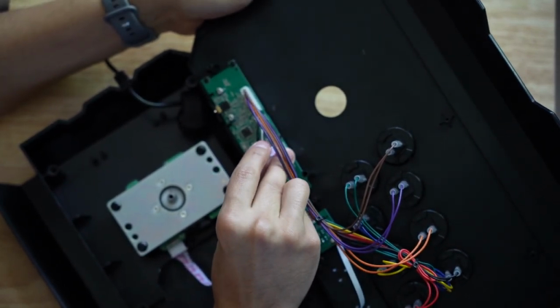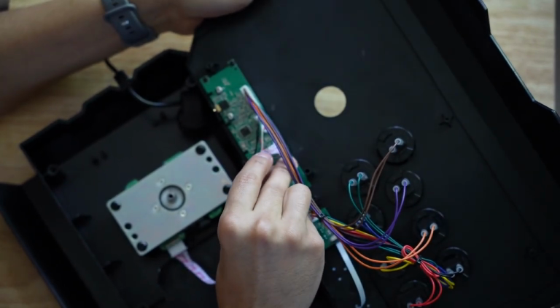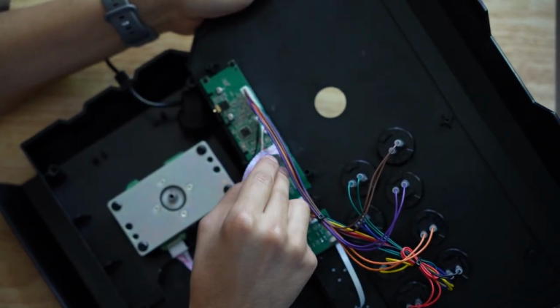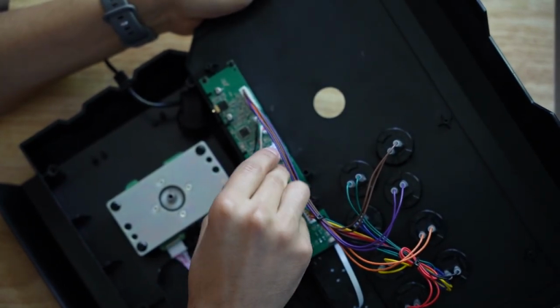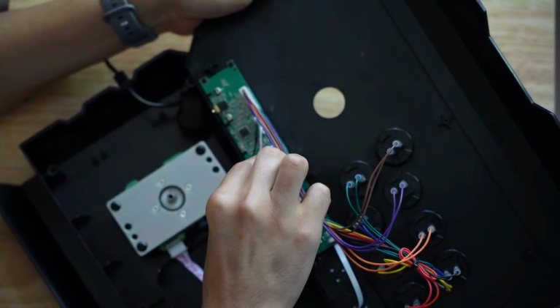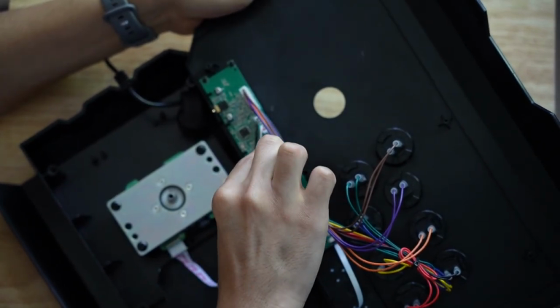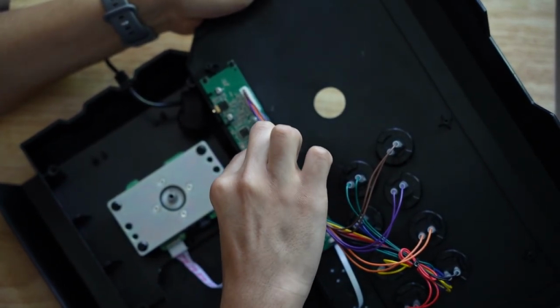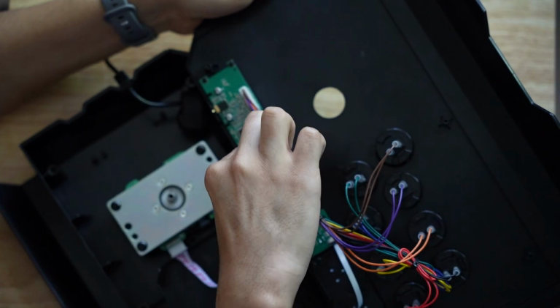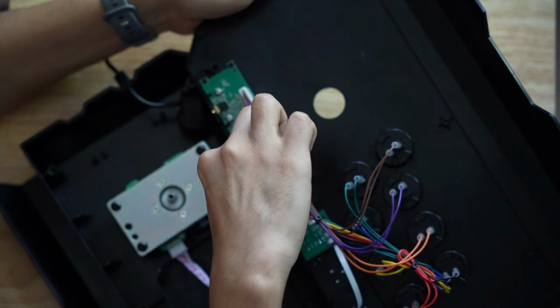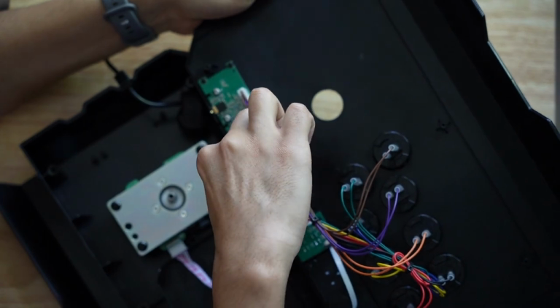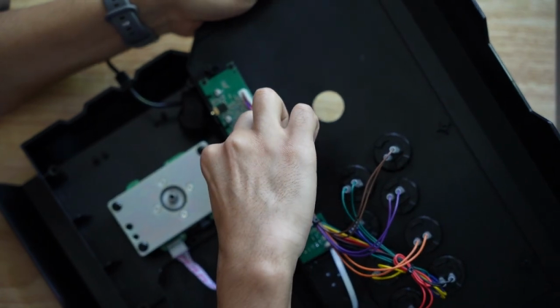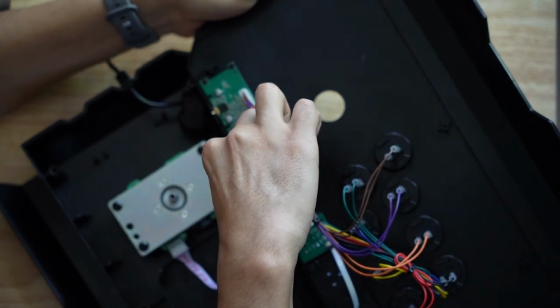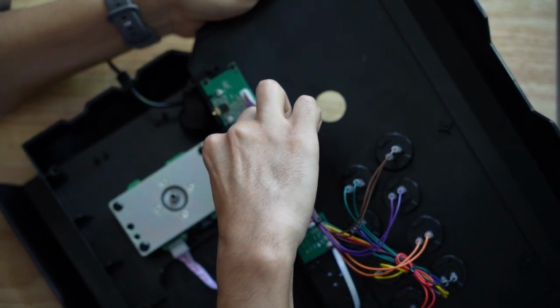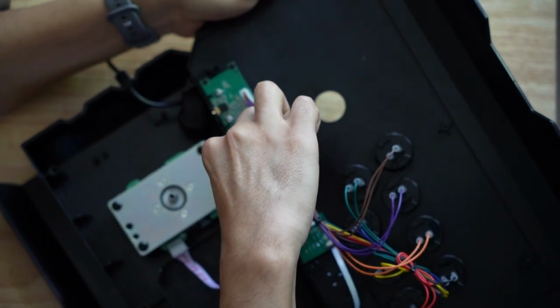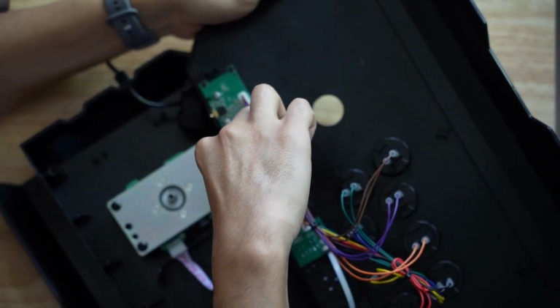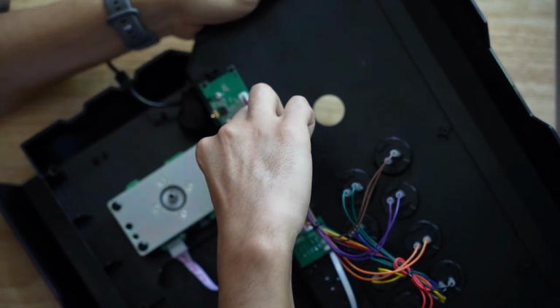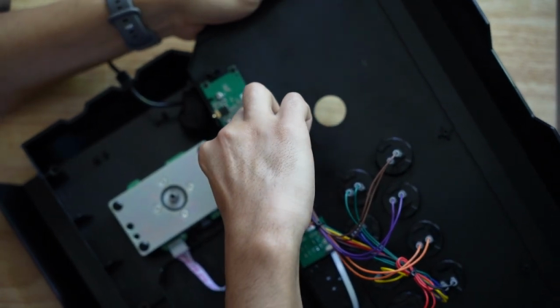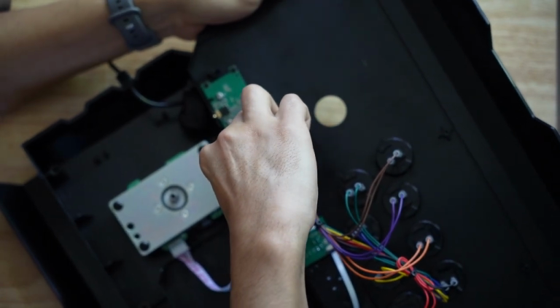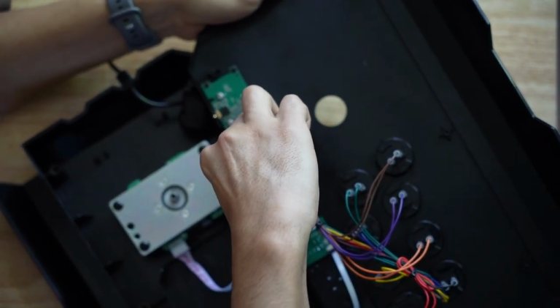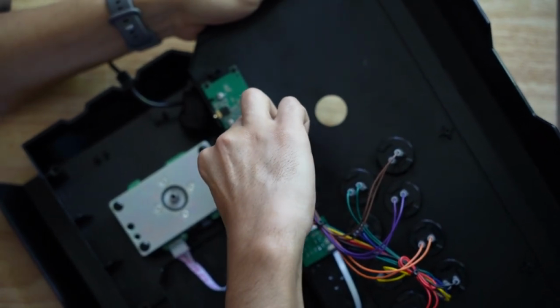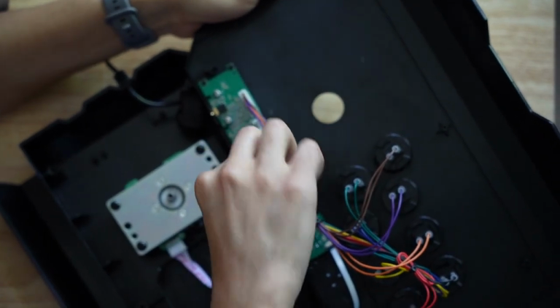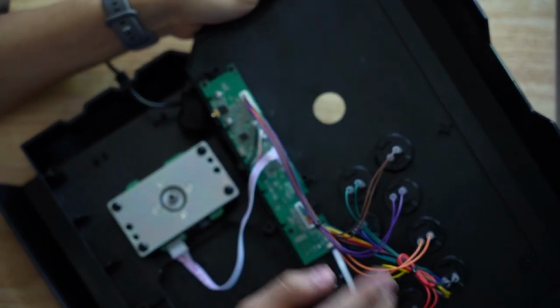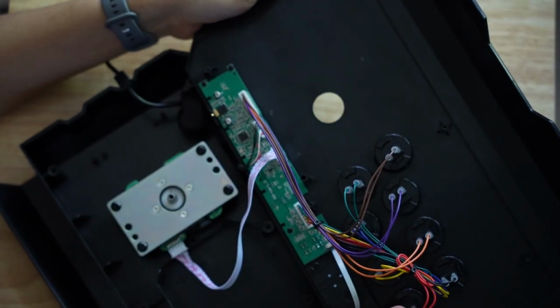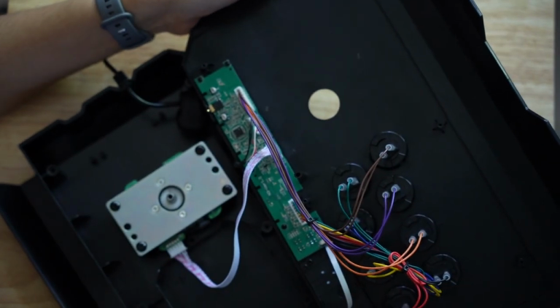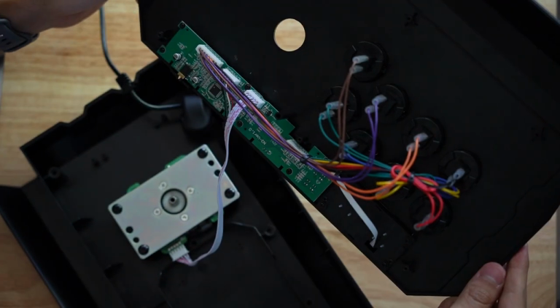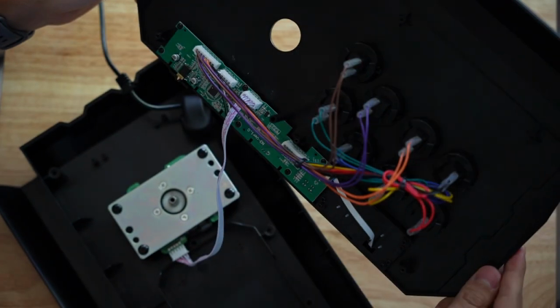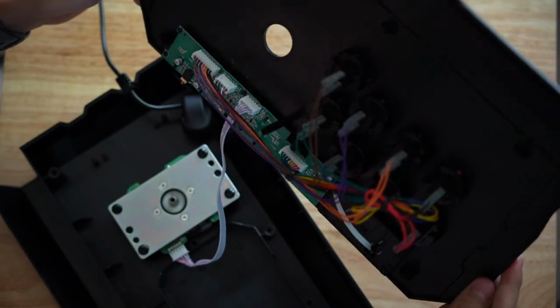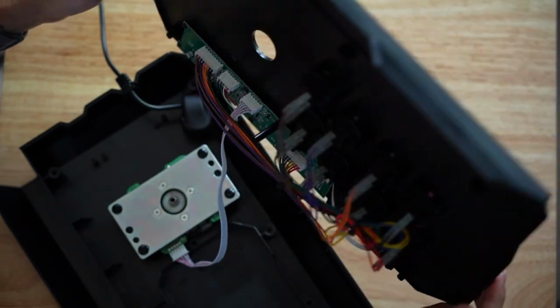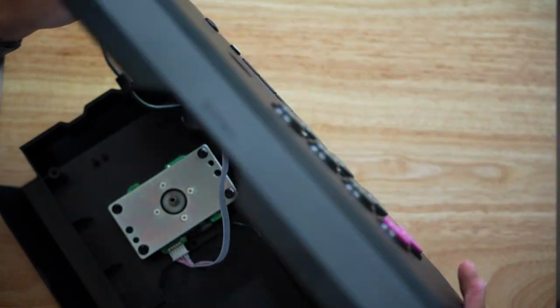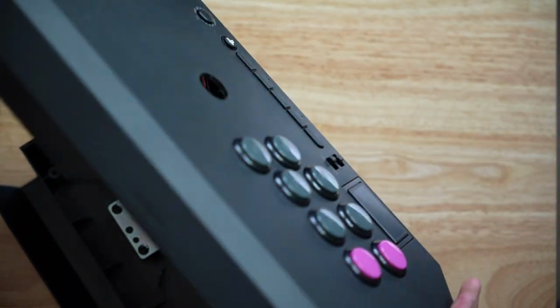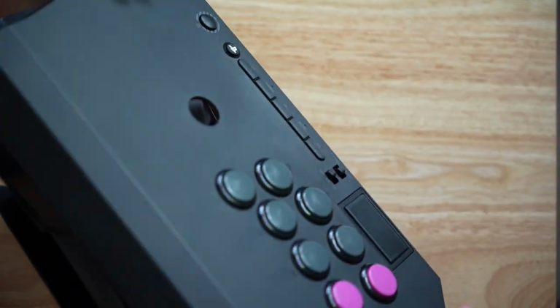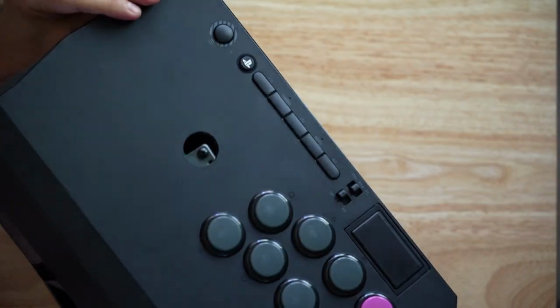After reconnecting the power cord and joystick harness, I just had to put it back together with the 6 screws in the back.